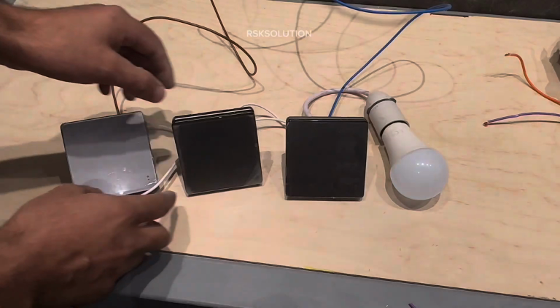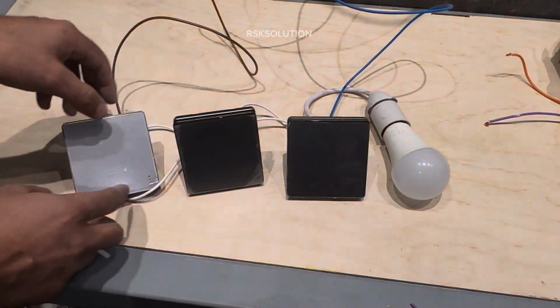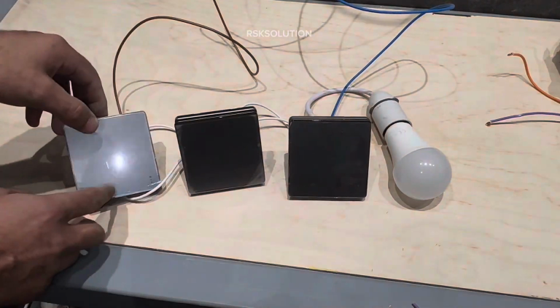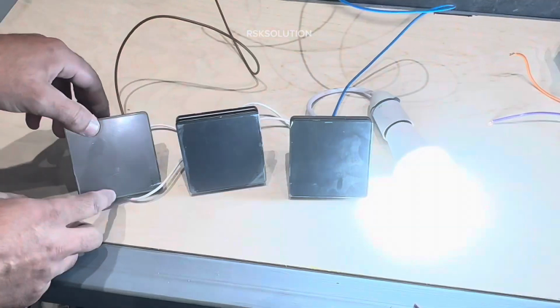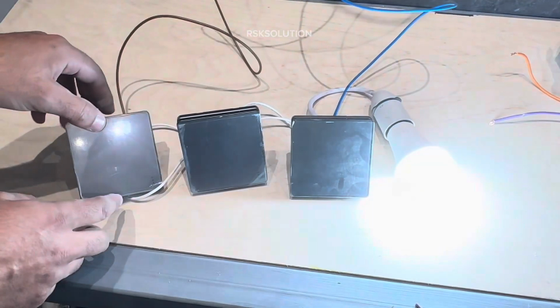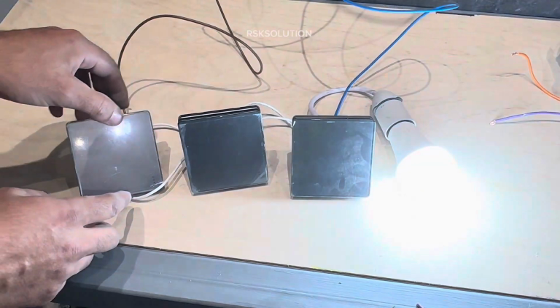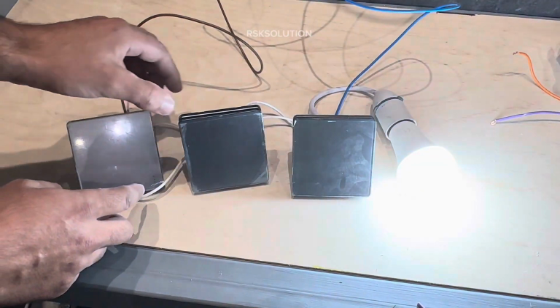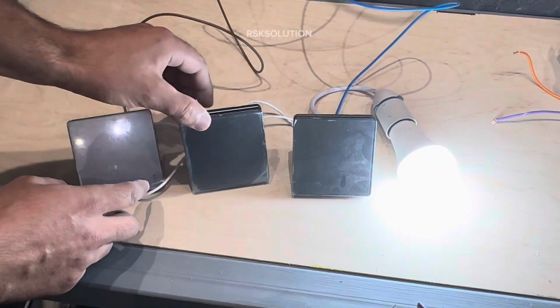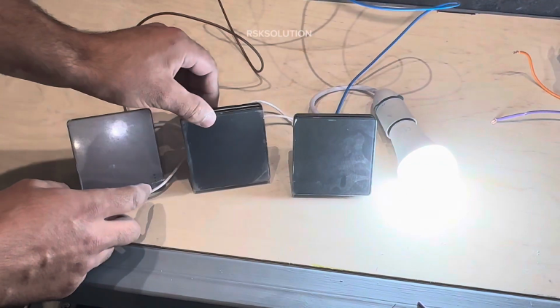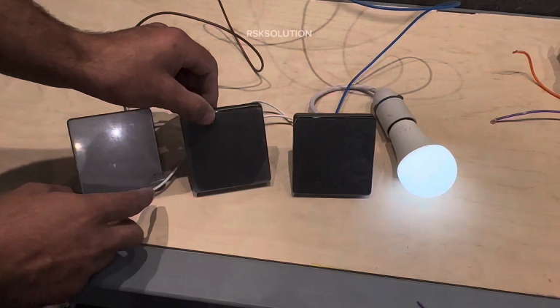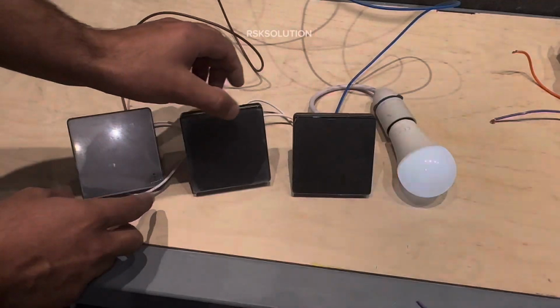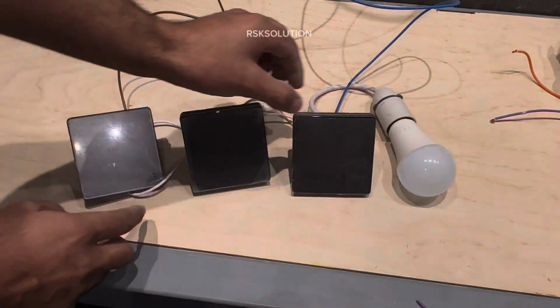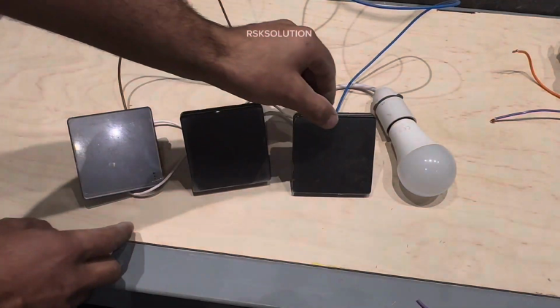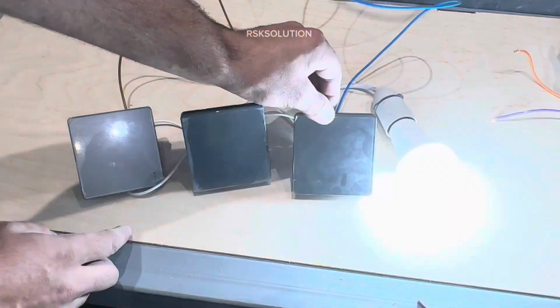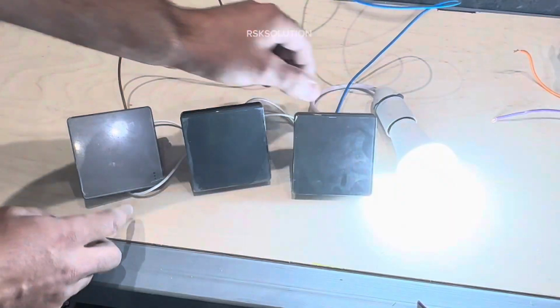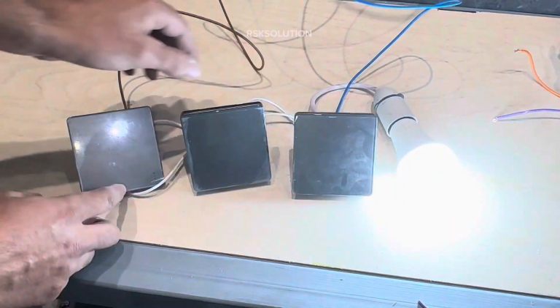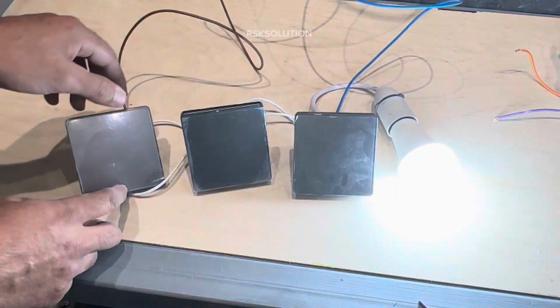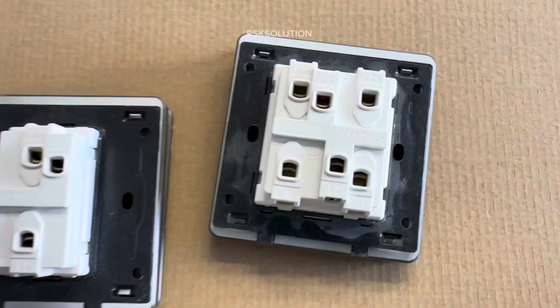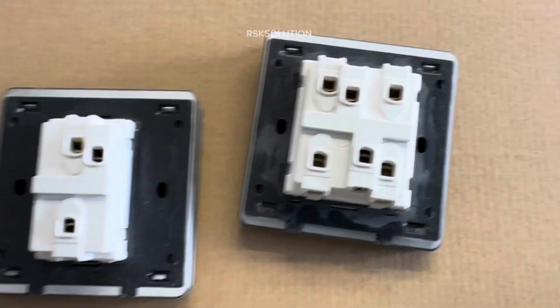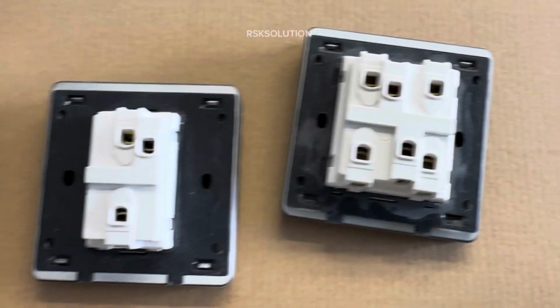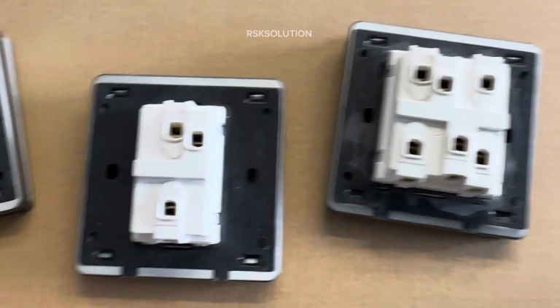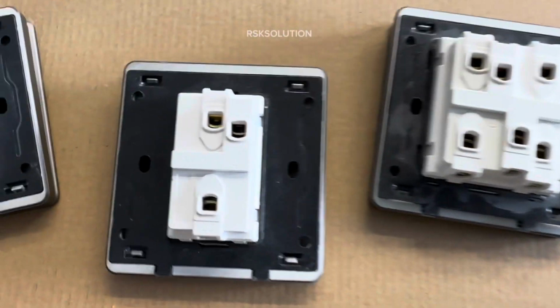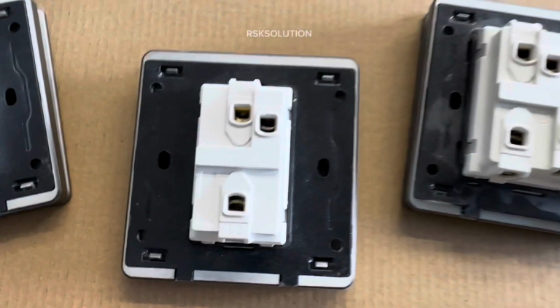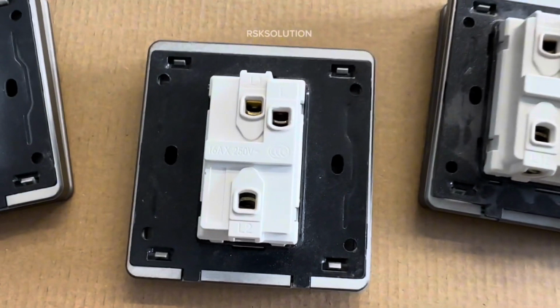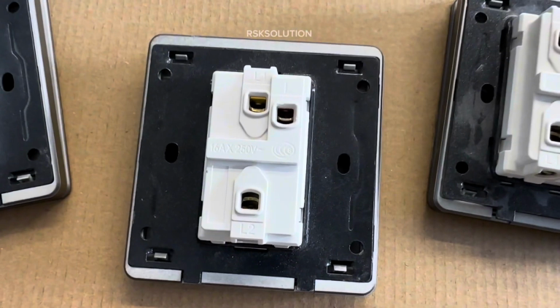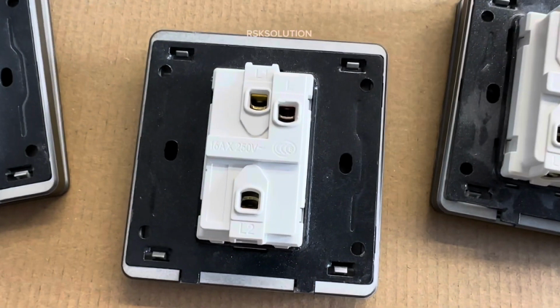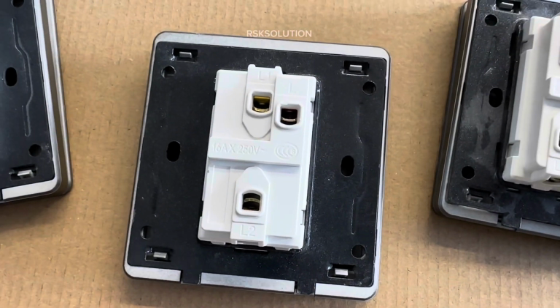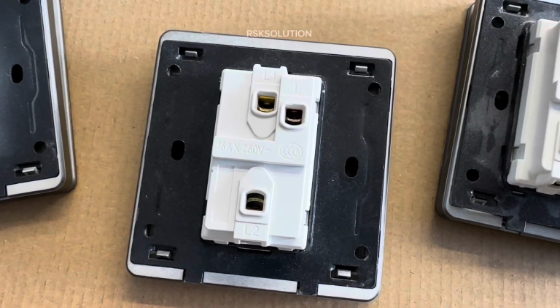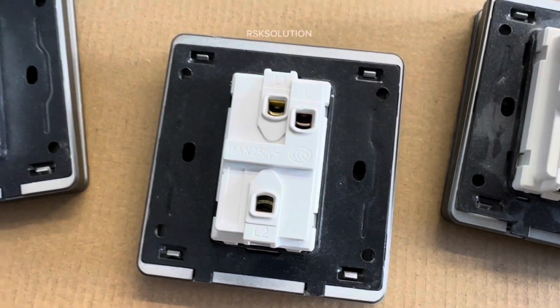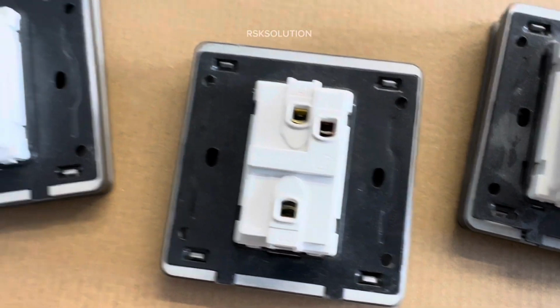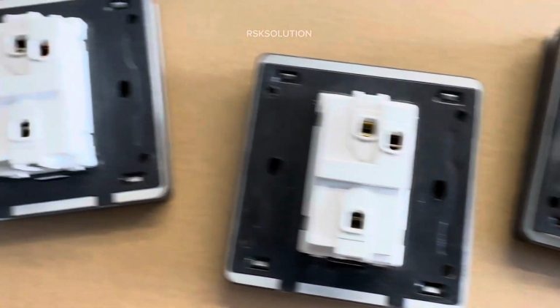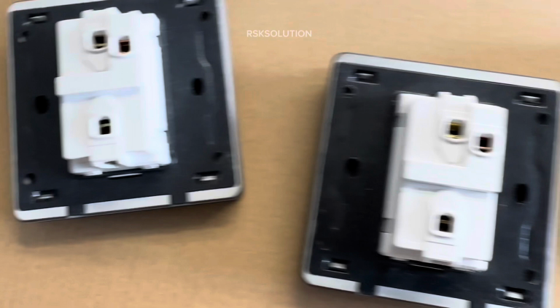Hello everyone. In this video we are going to show you how you can use a 2-gang switch as an intermediate switch.